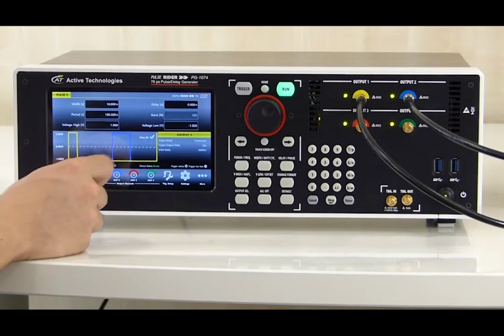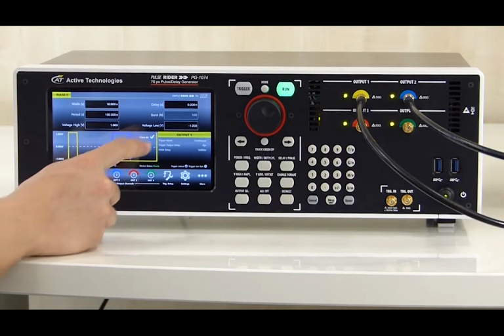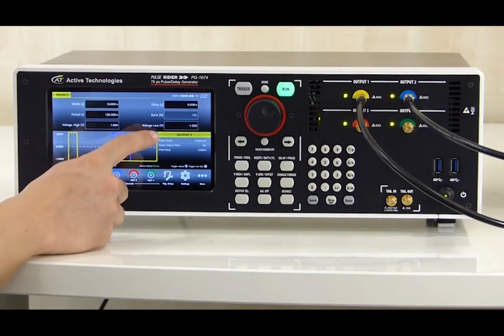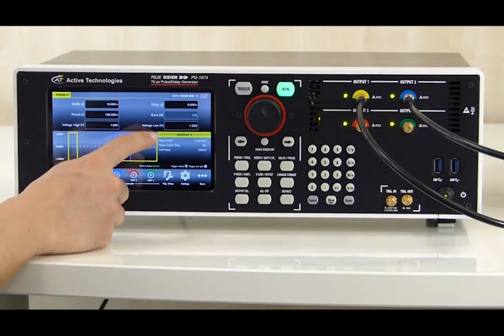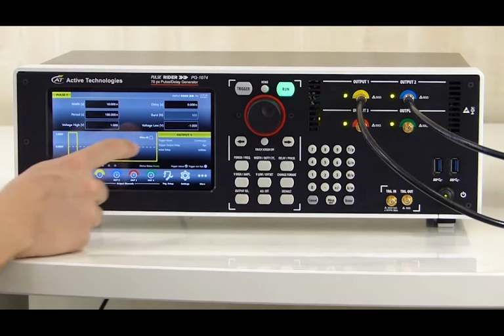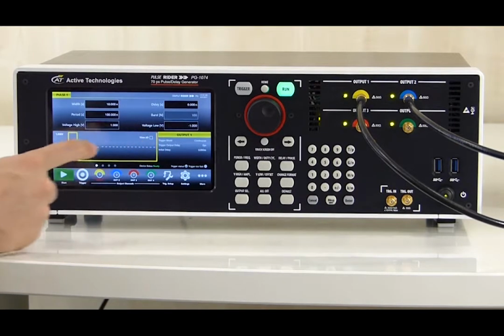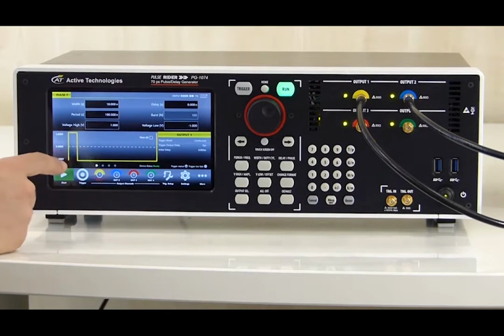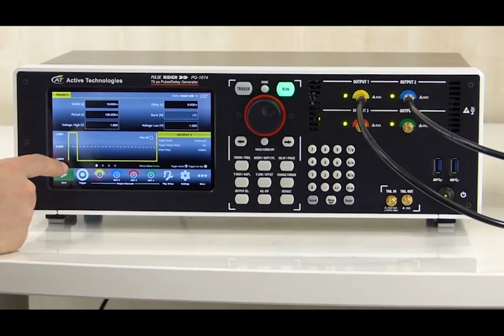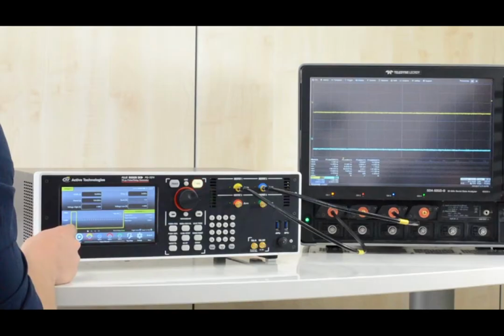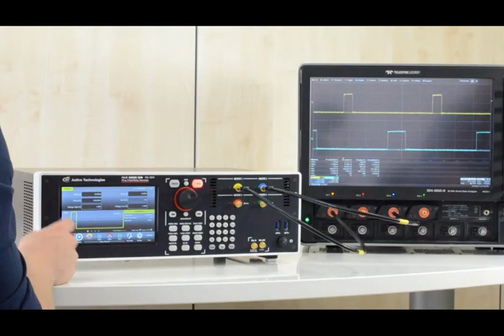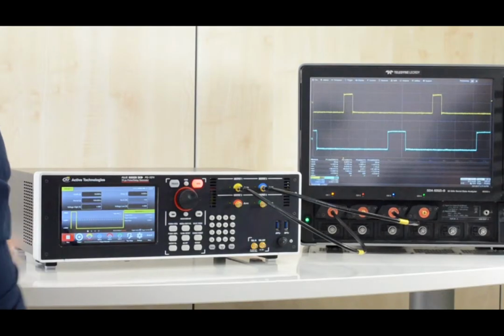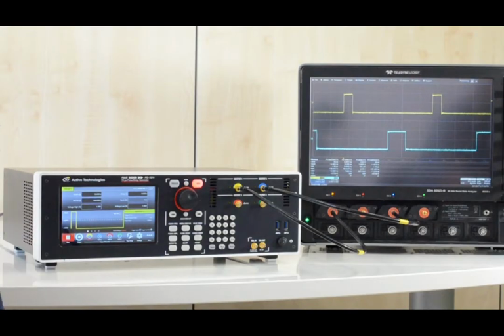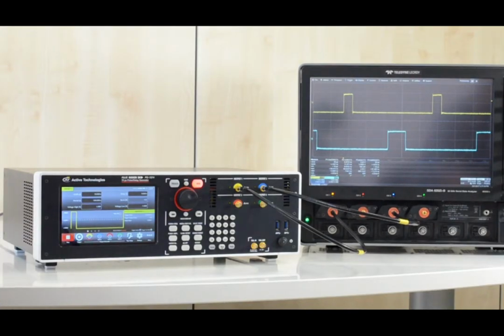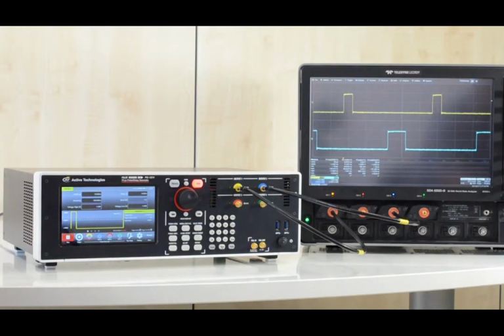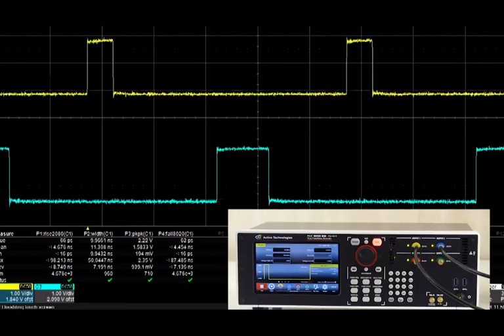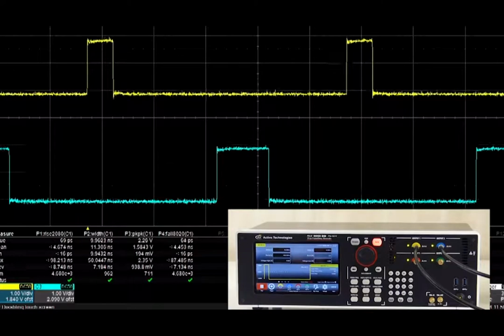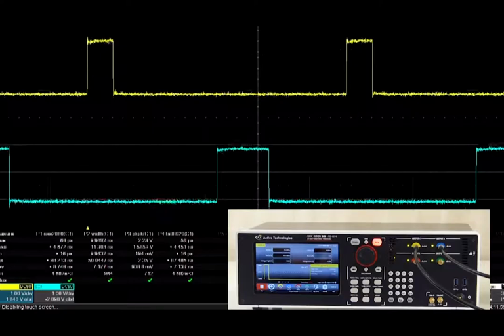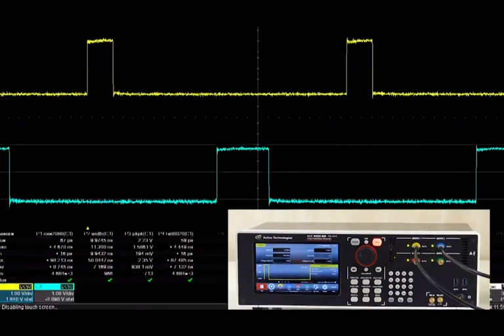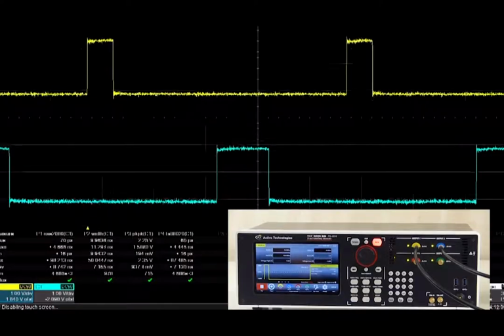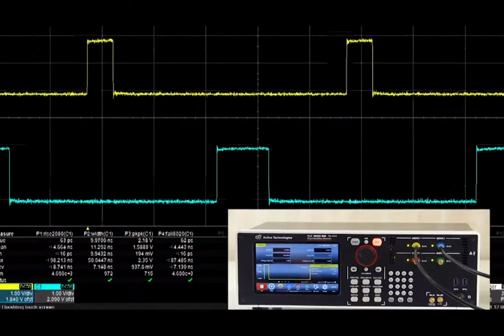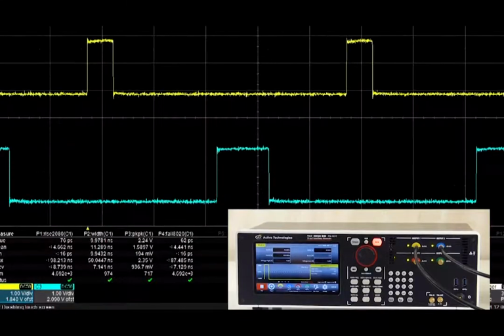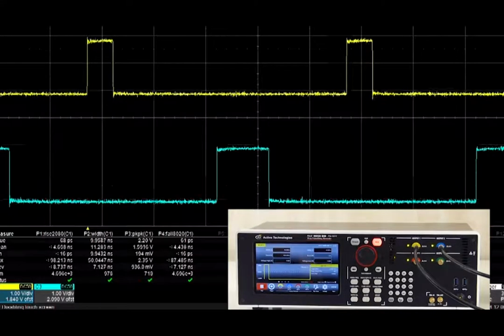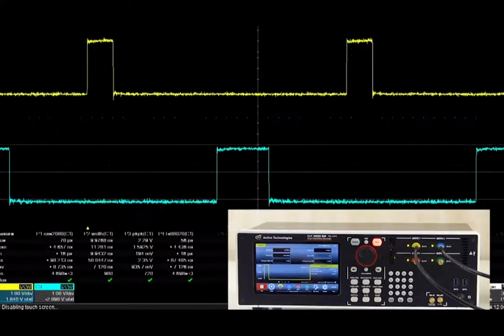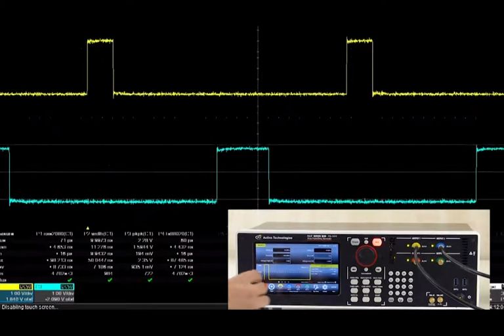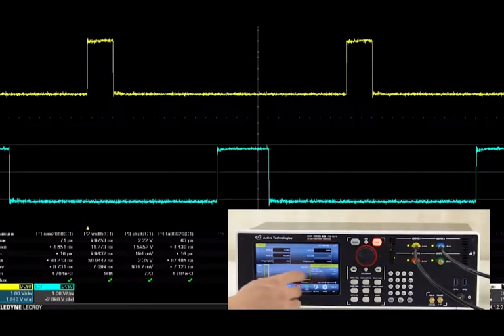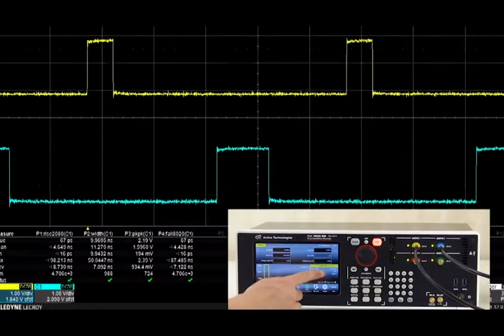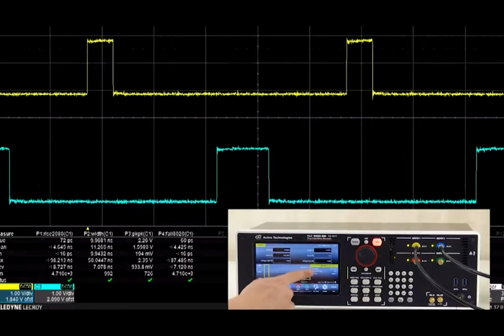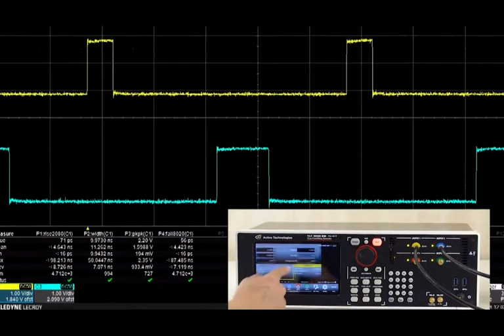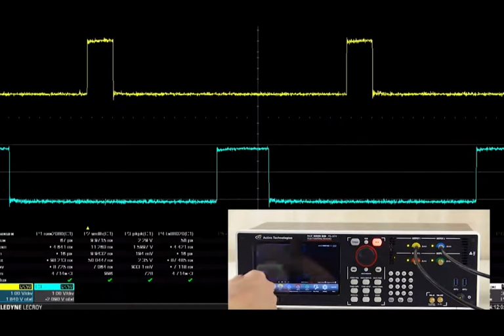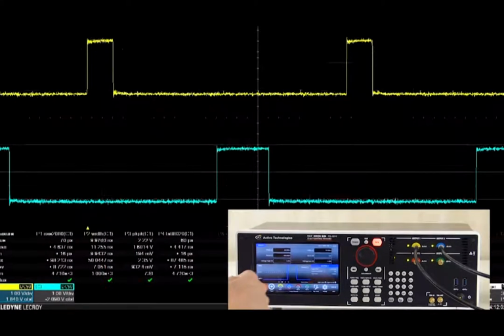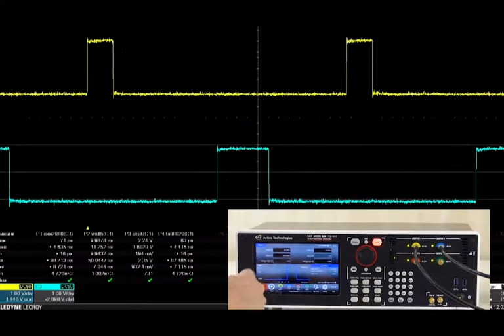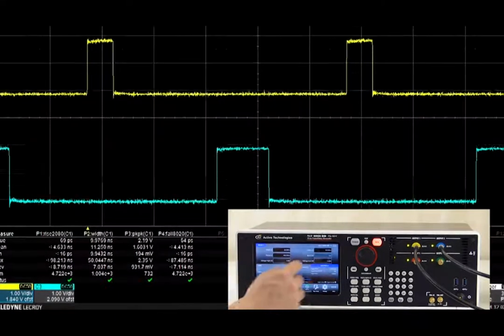Pulse Rider may produce multiple channels with independent delays and pulse width, fully adjustable on the fly.